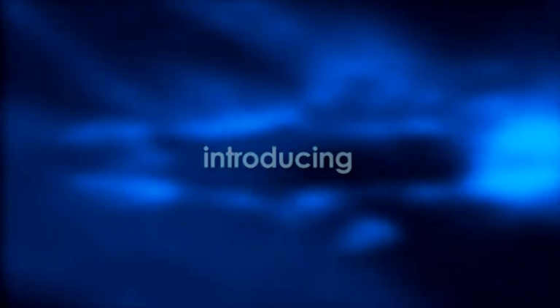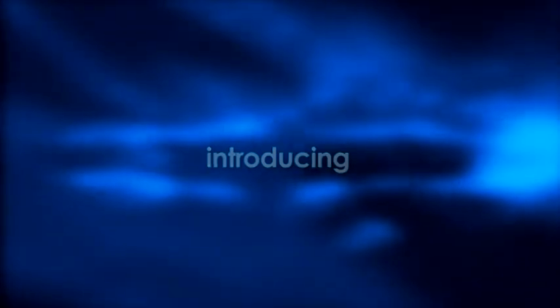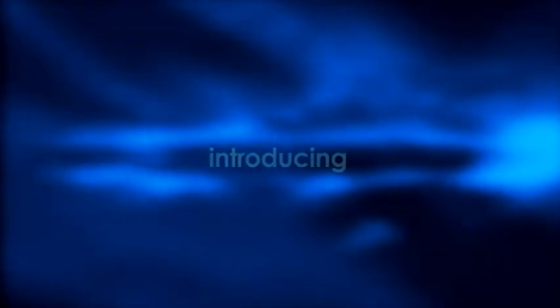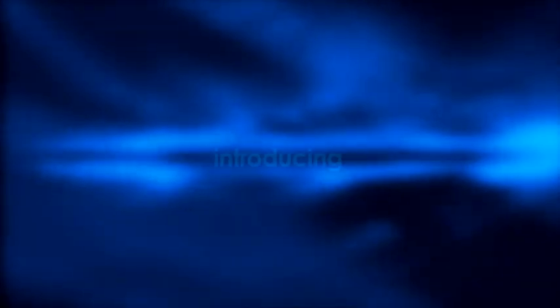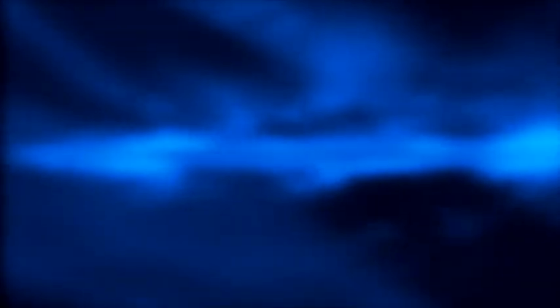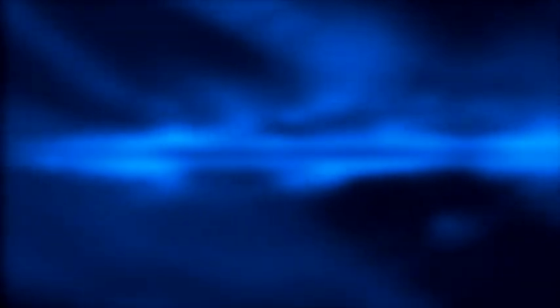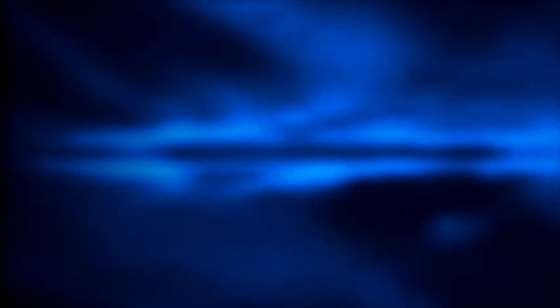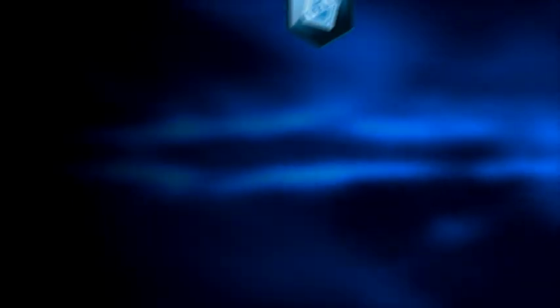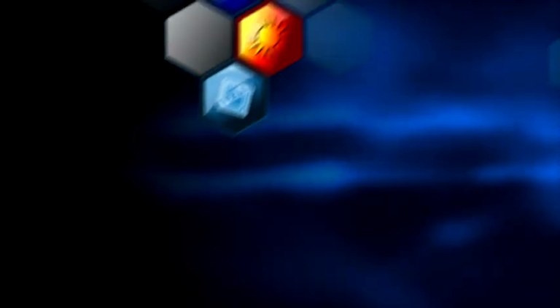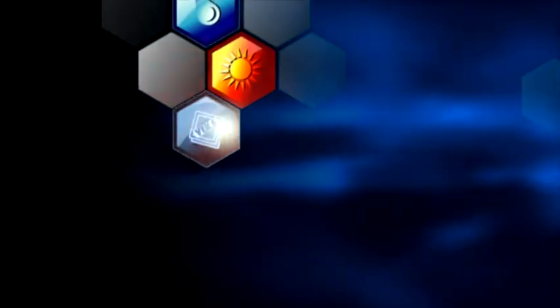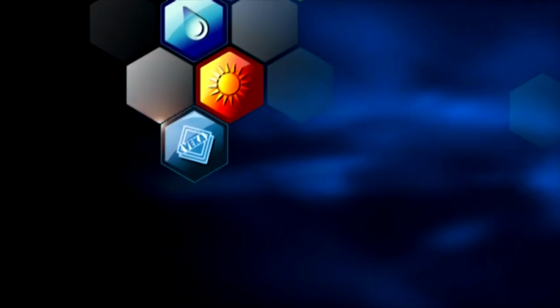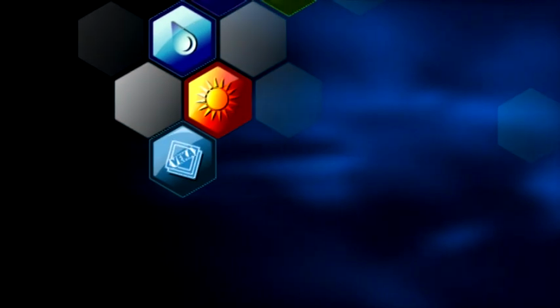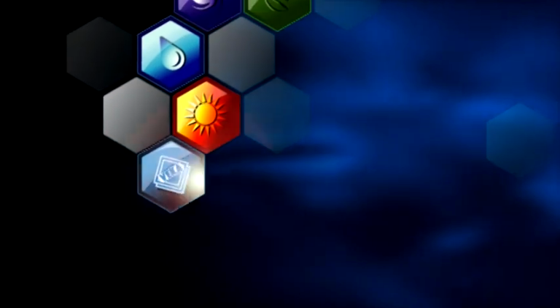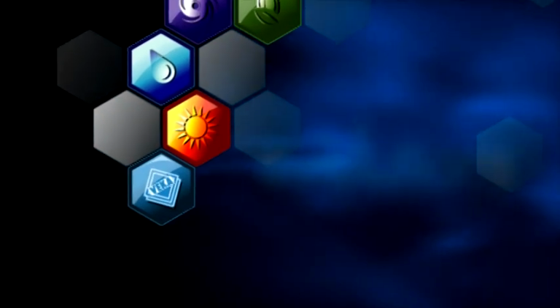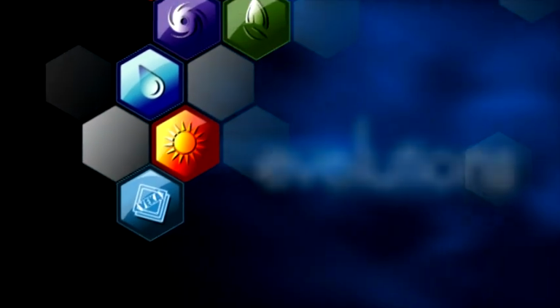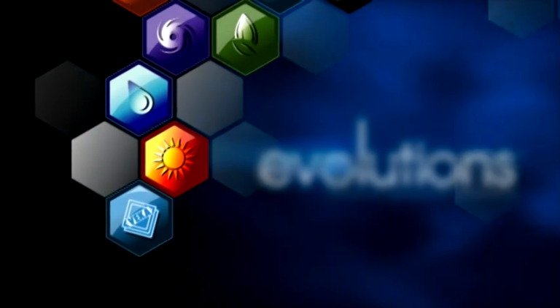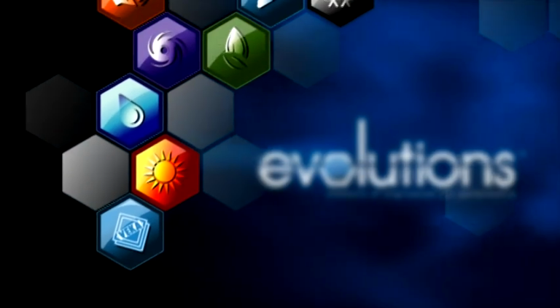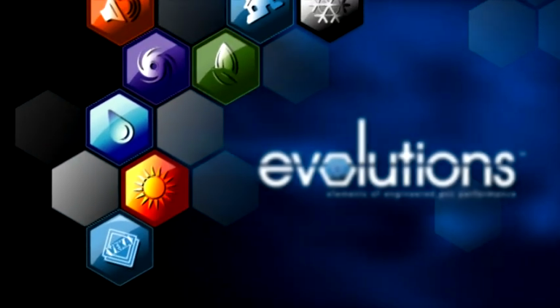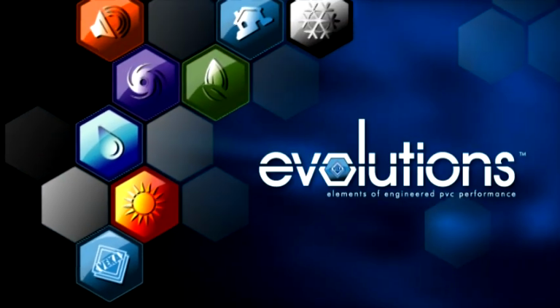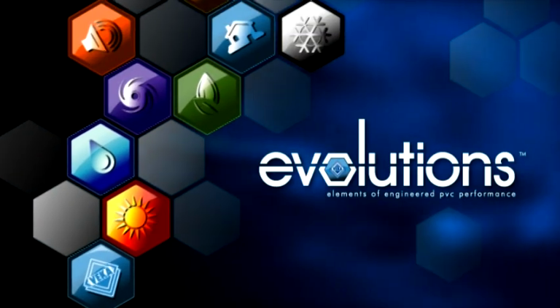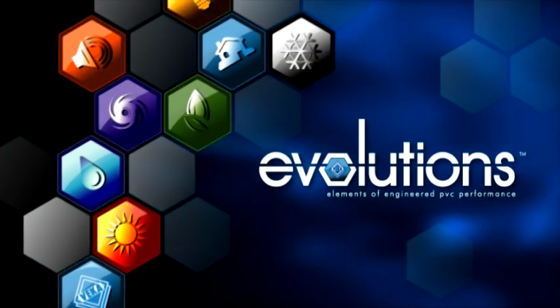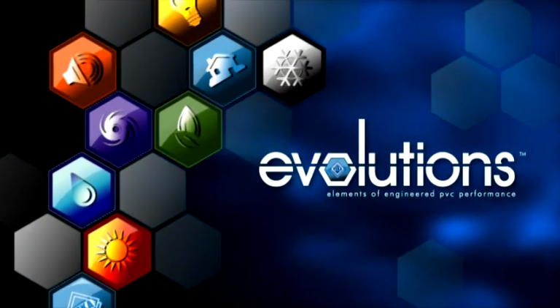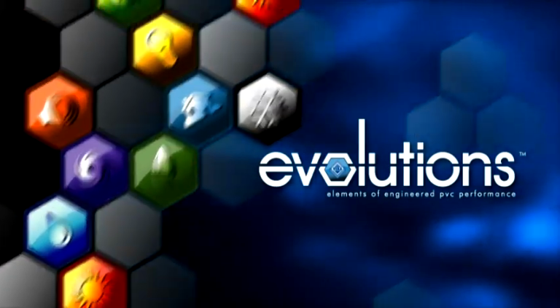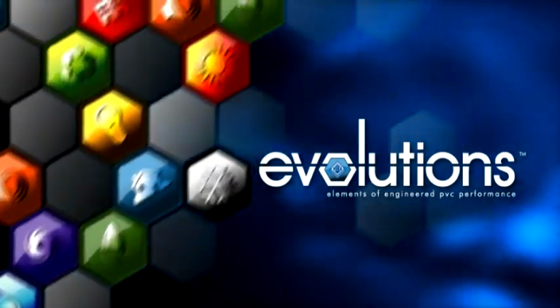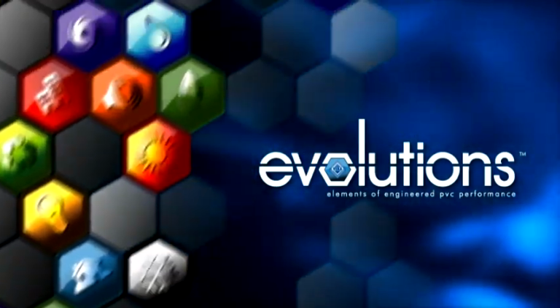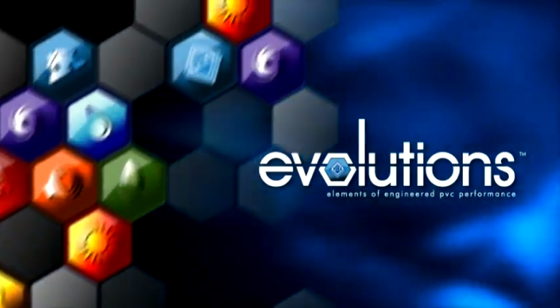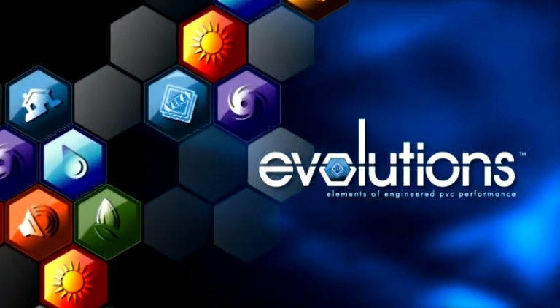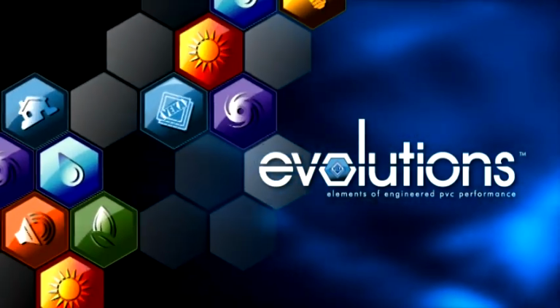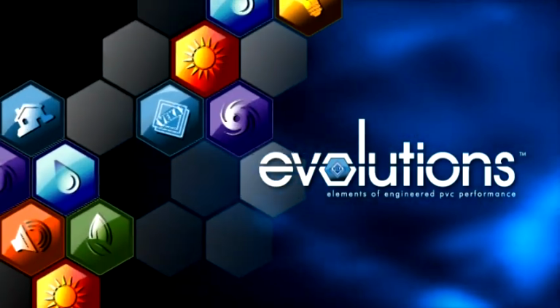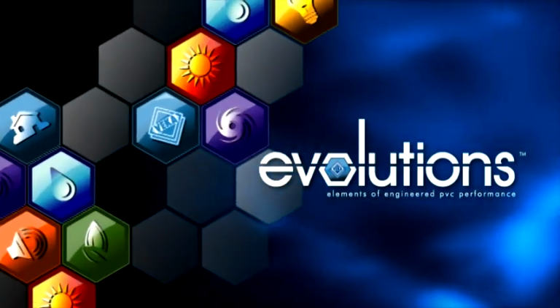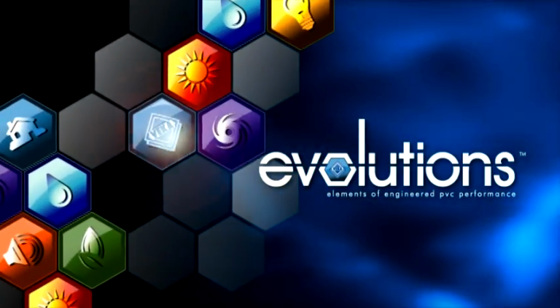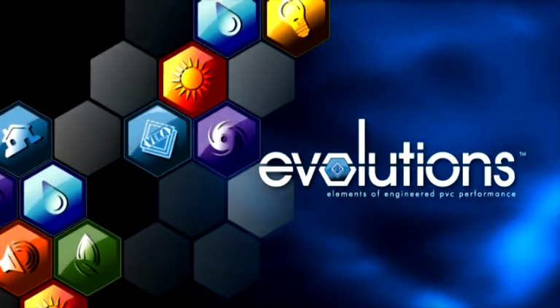Introducing VECA Evolutions — elements of engineered PVC performance.